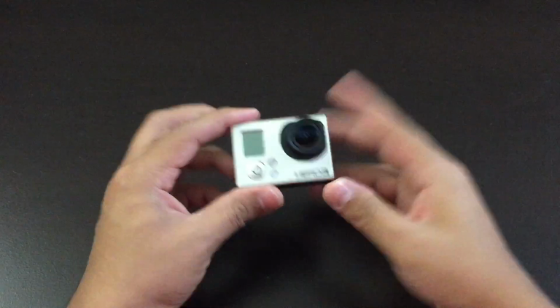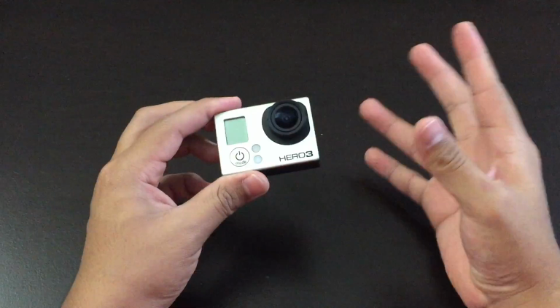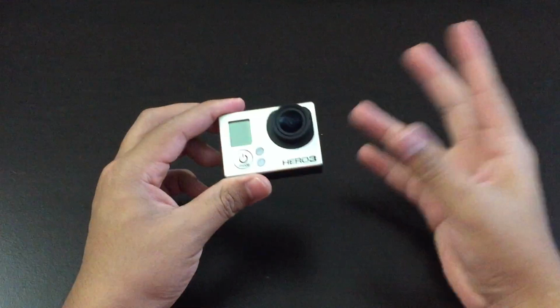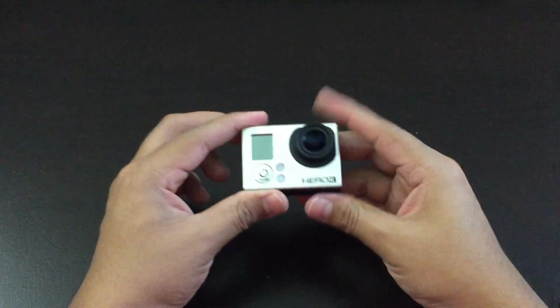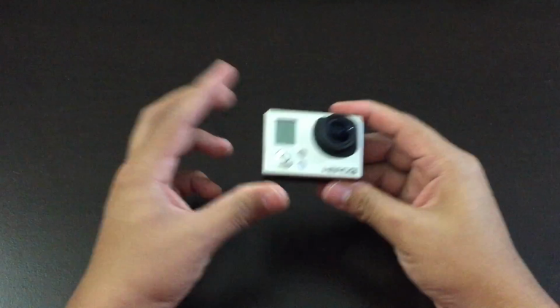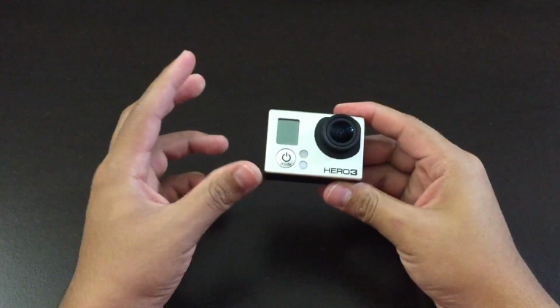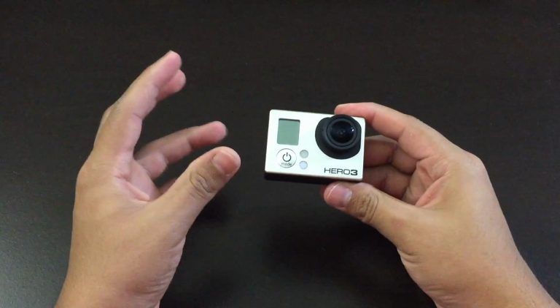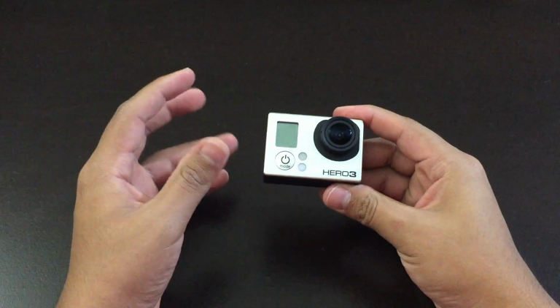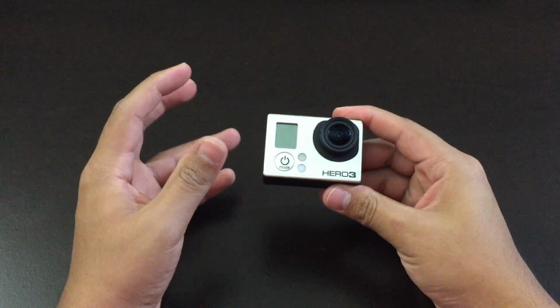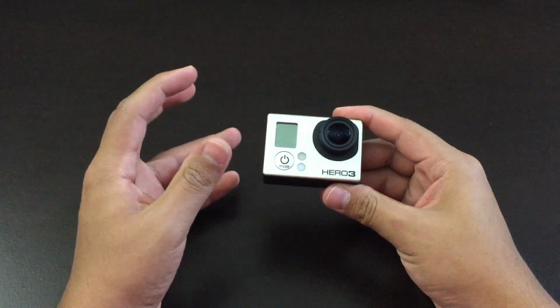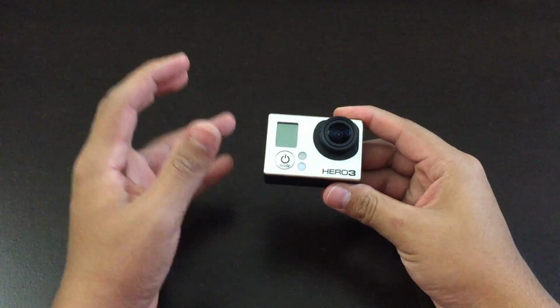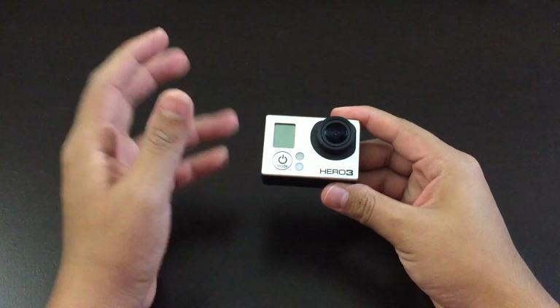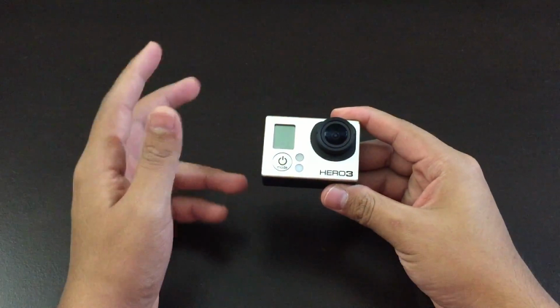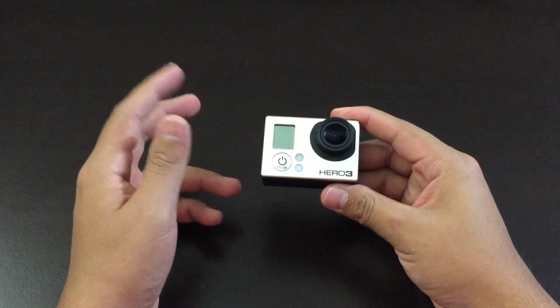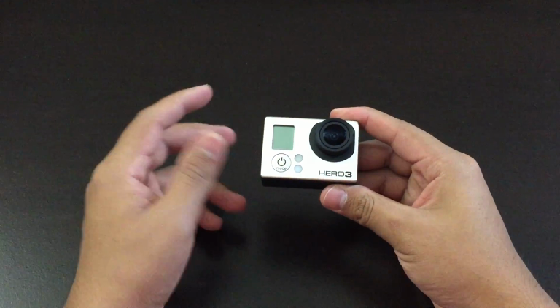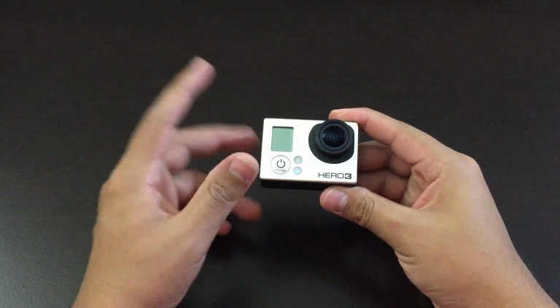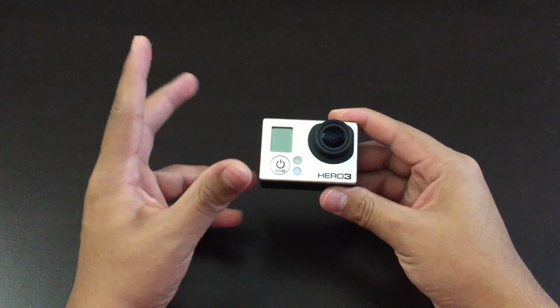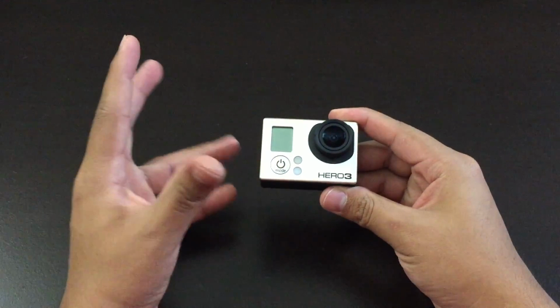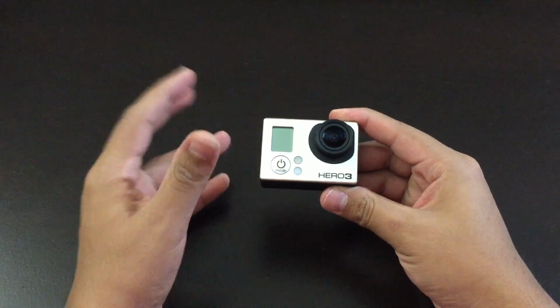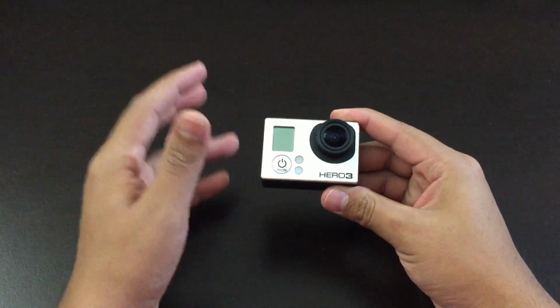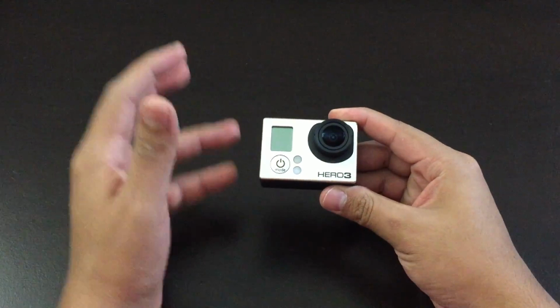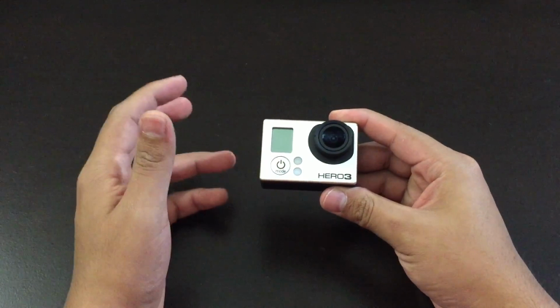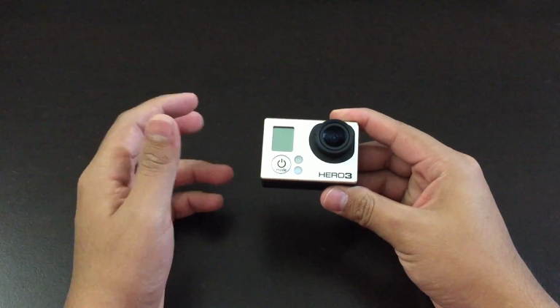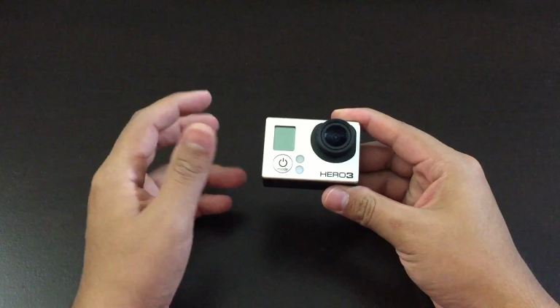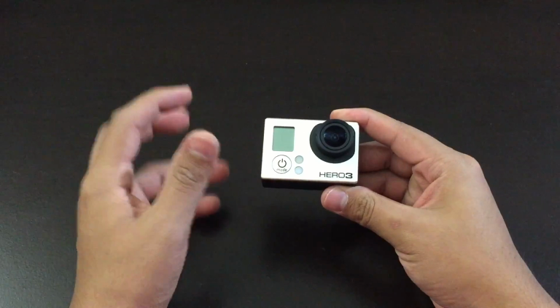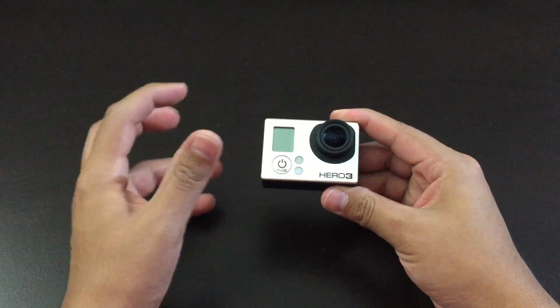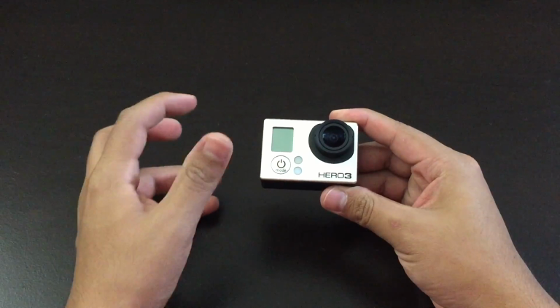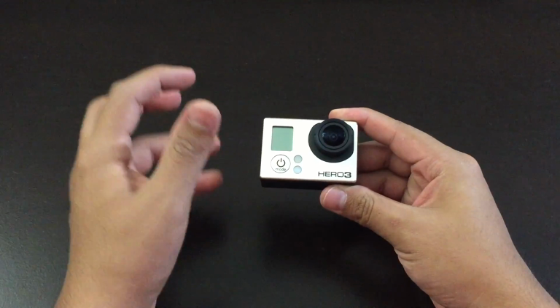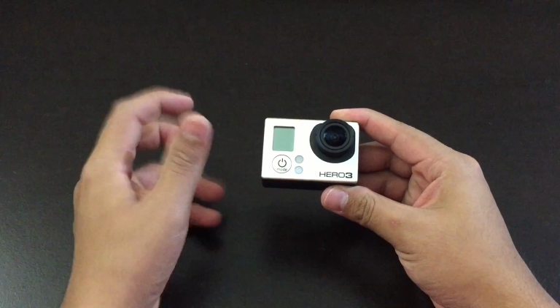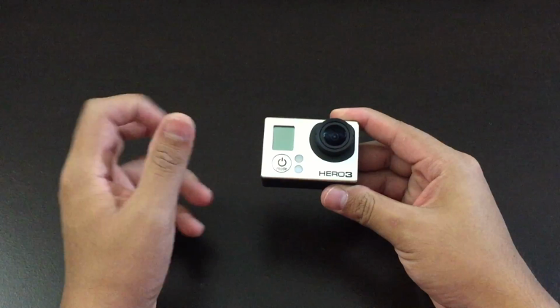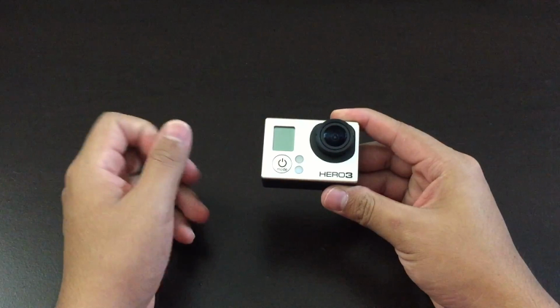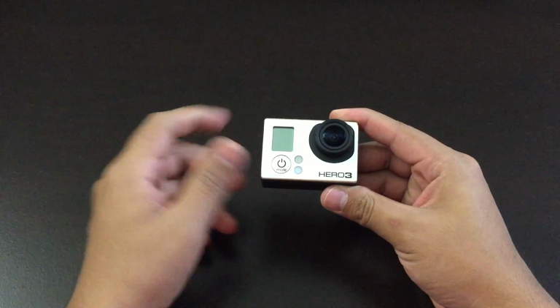Yo, what's up guys. Today I'm going to show you three solutions on how to fix your GoPro that does not power on.